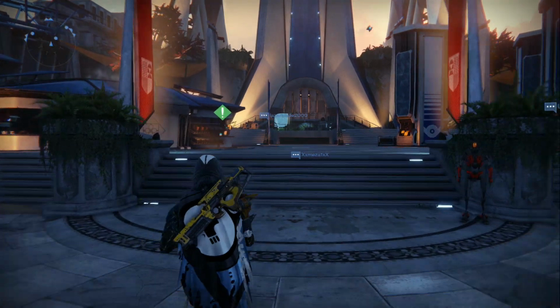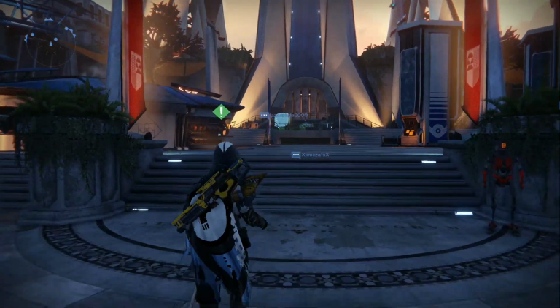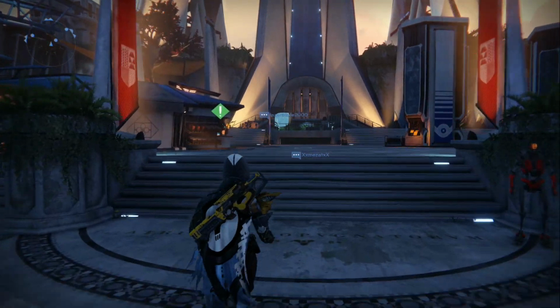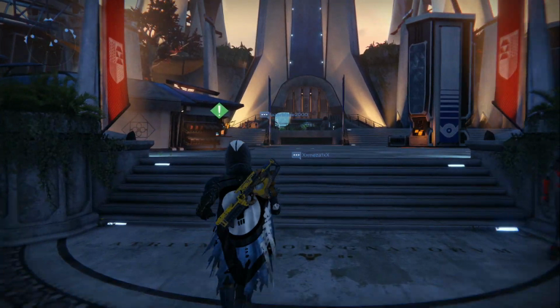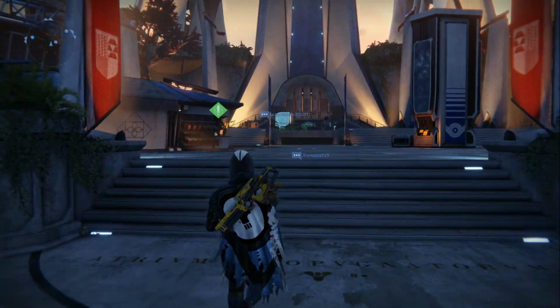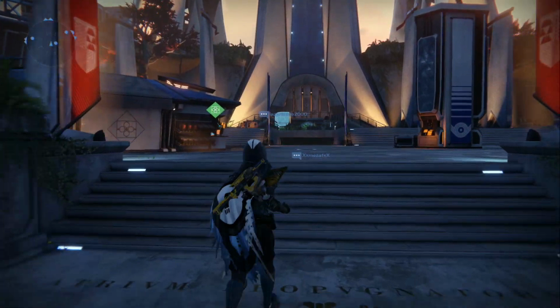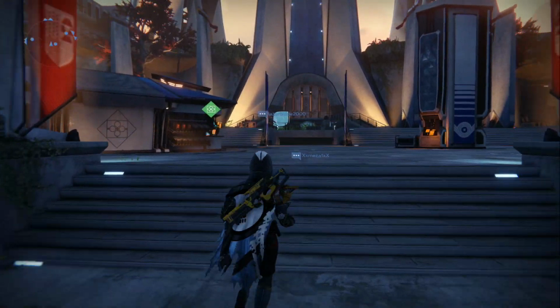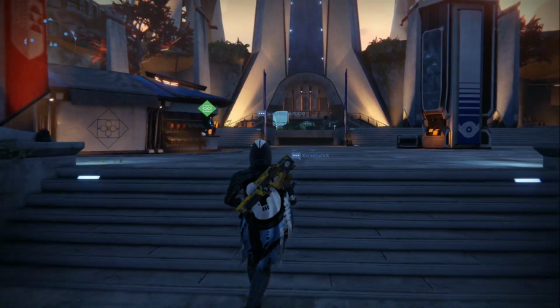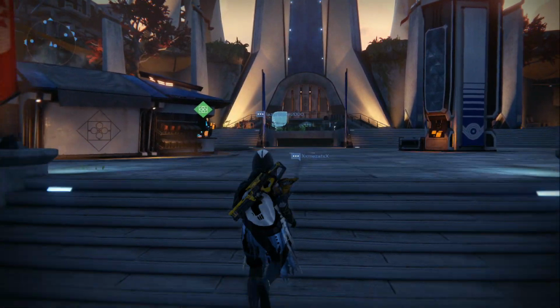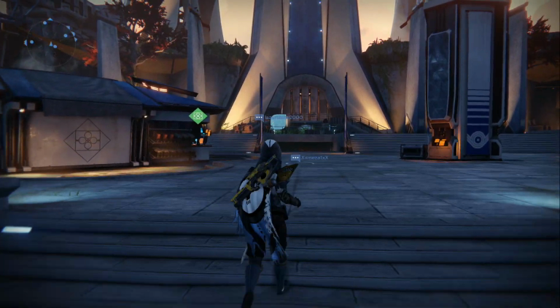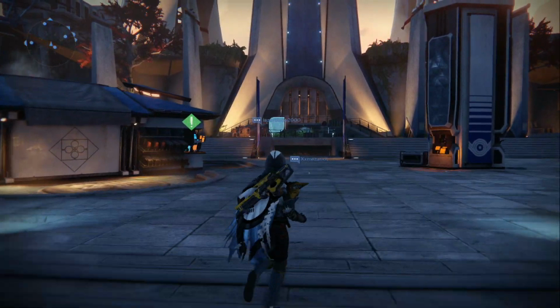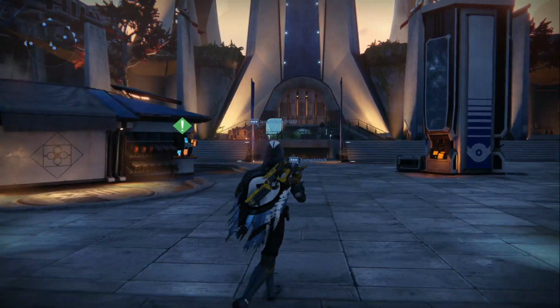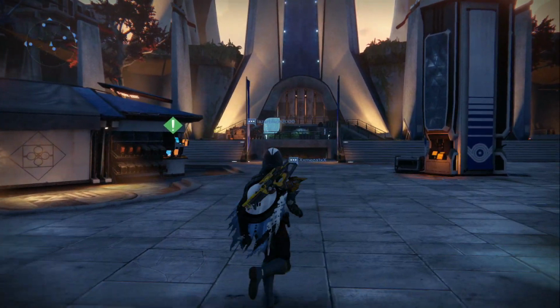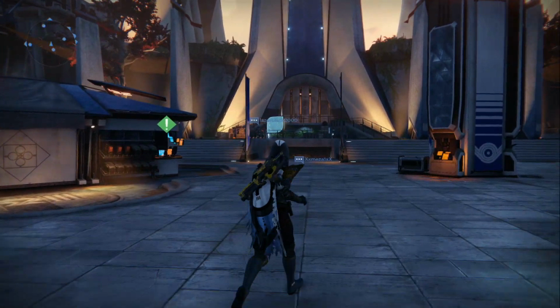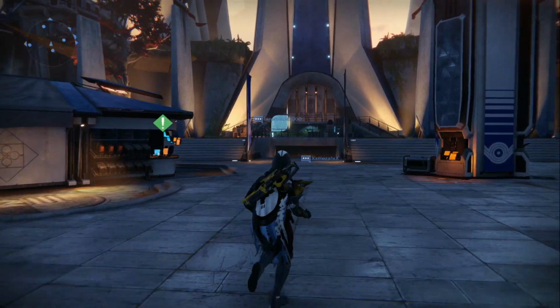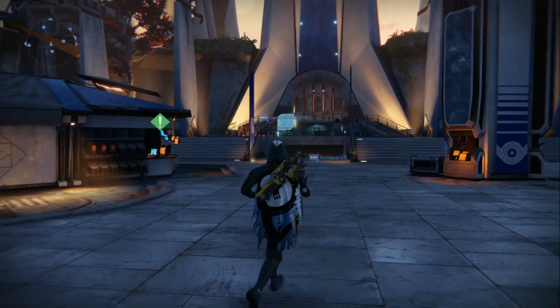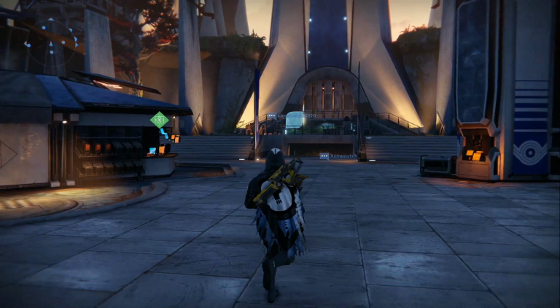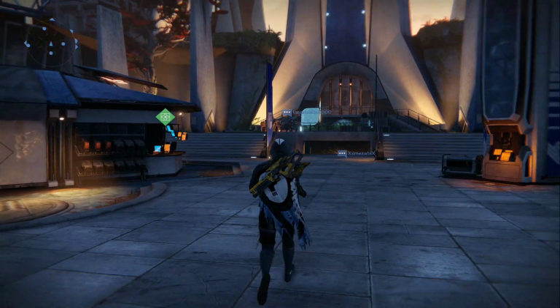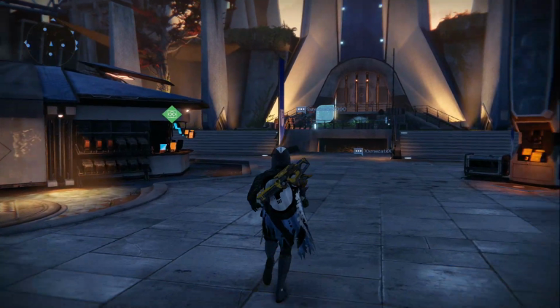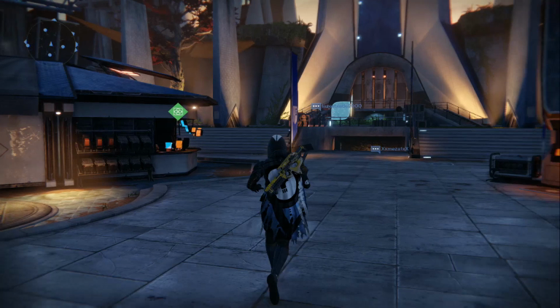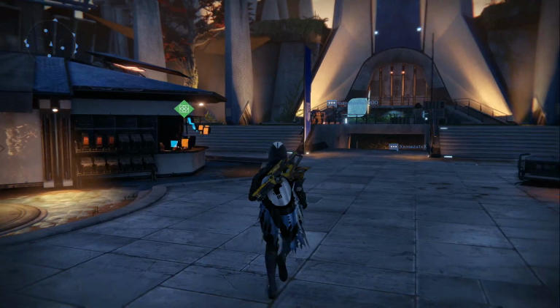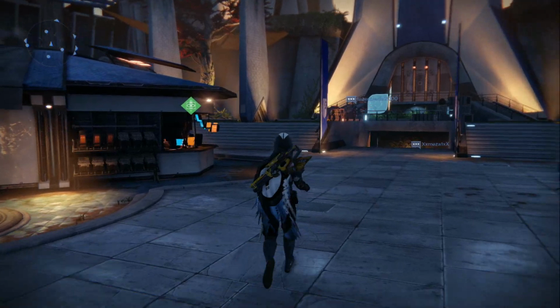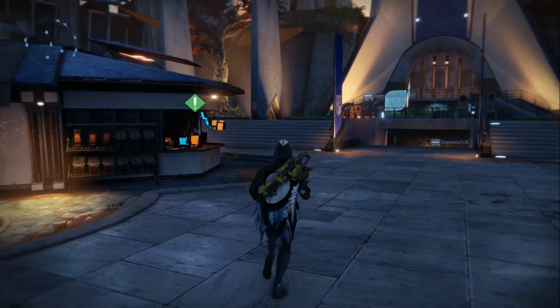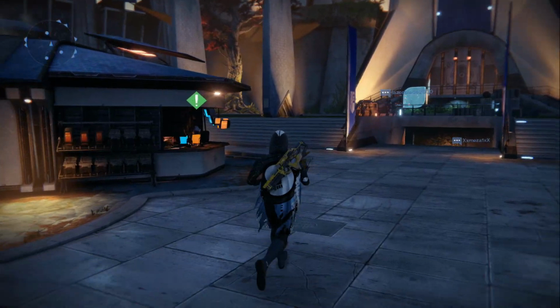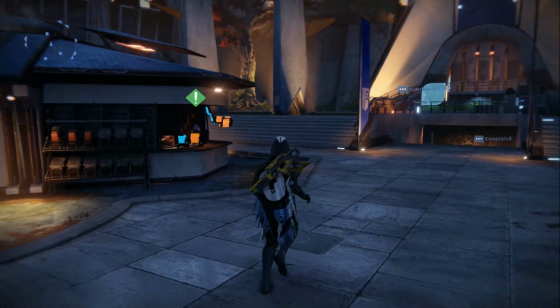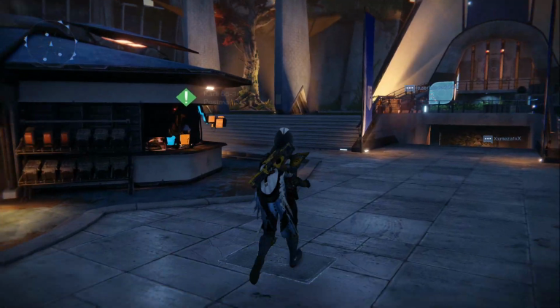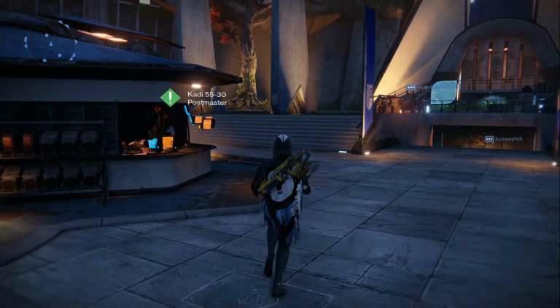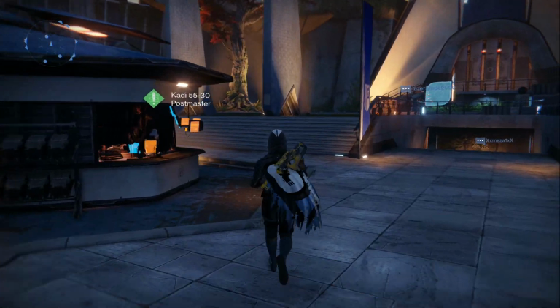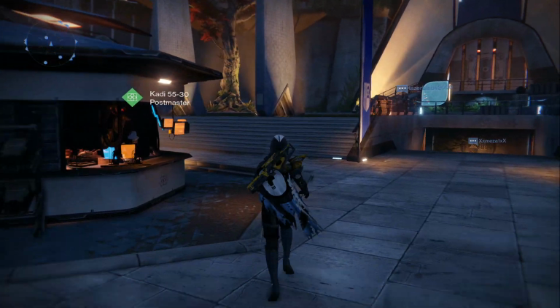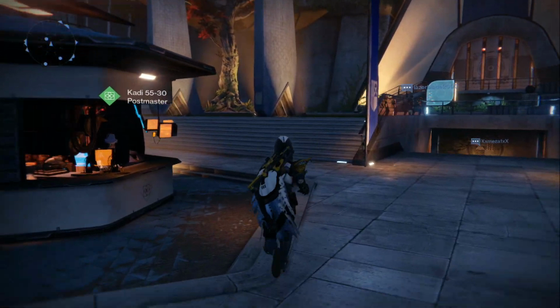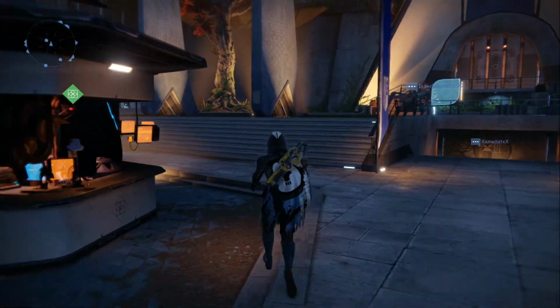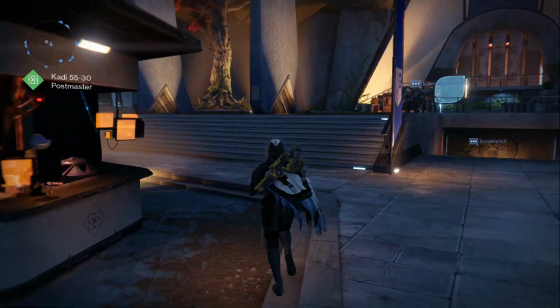Hey, what is going on my fellow guardians? MFKClicks here and welcome back to another daily Destiny video.